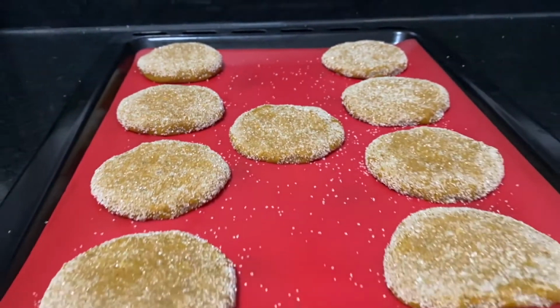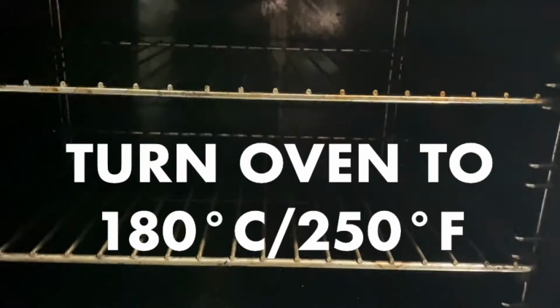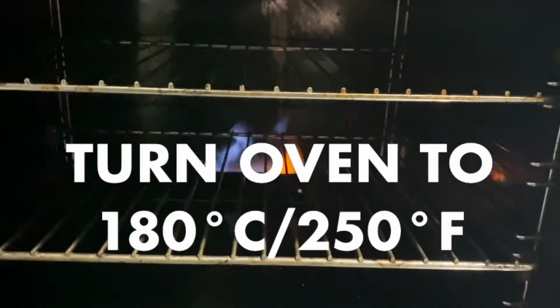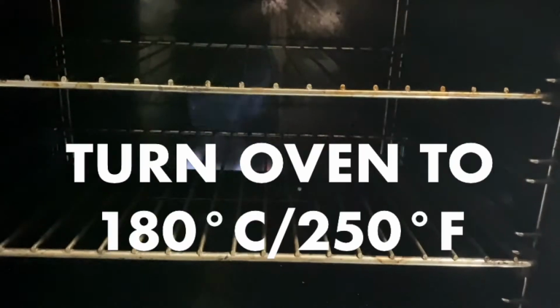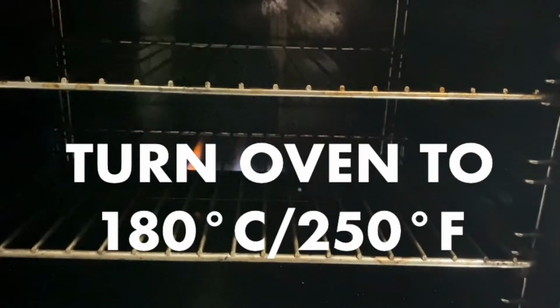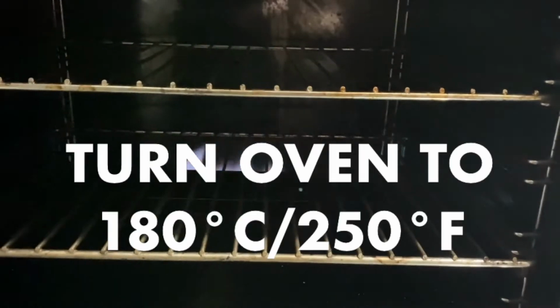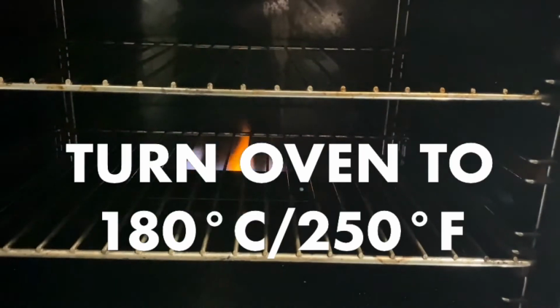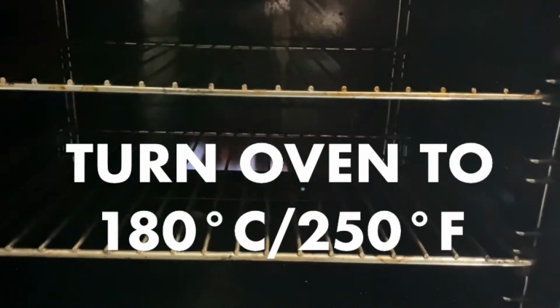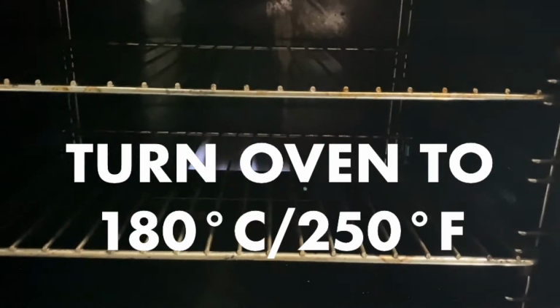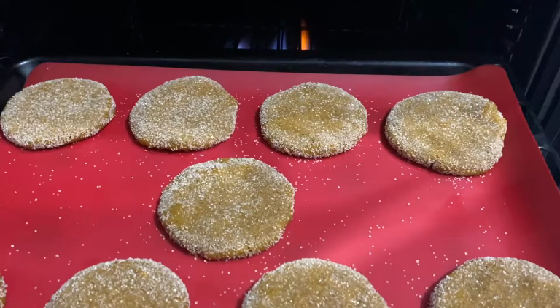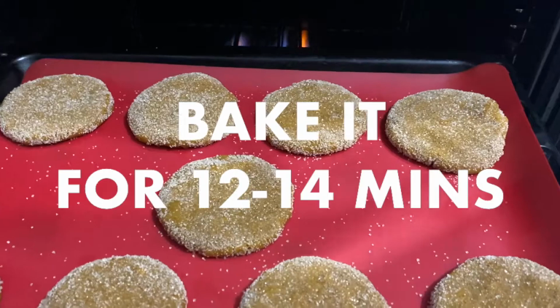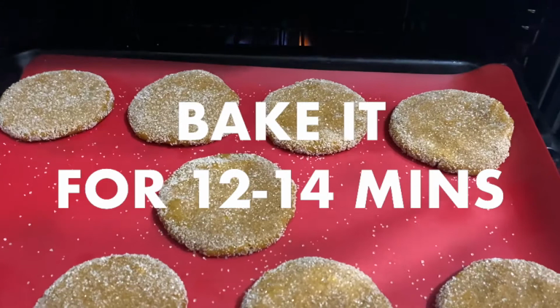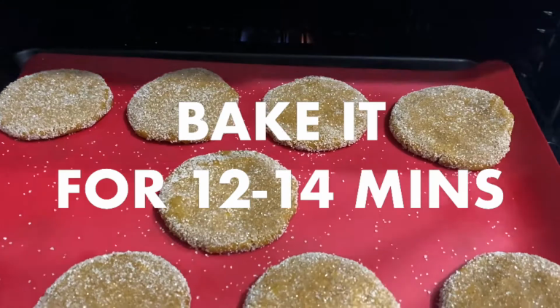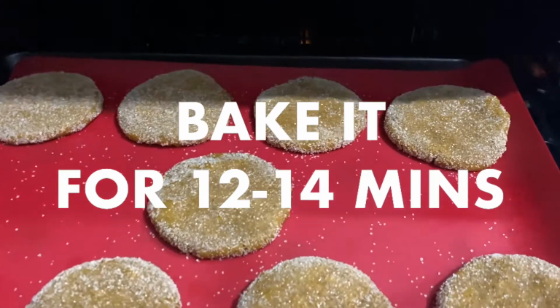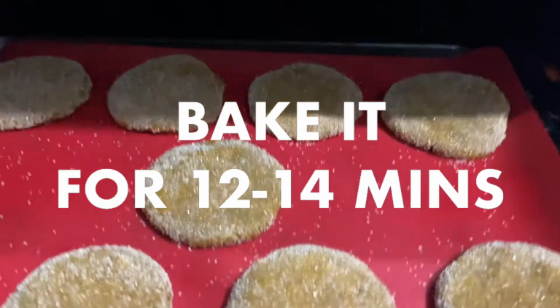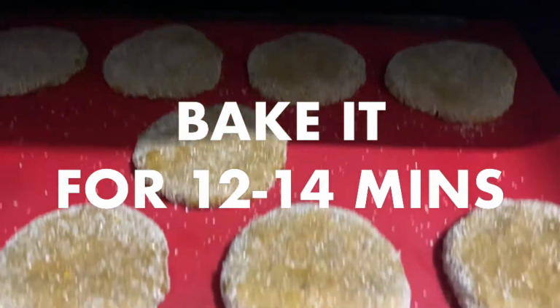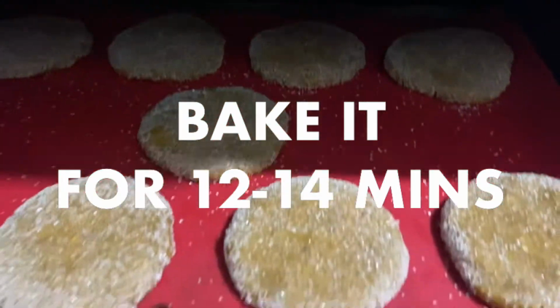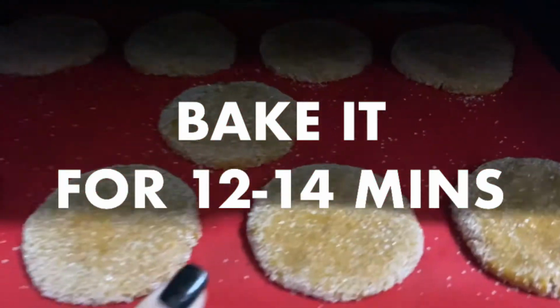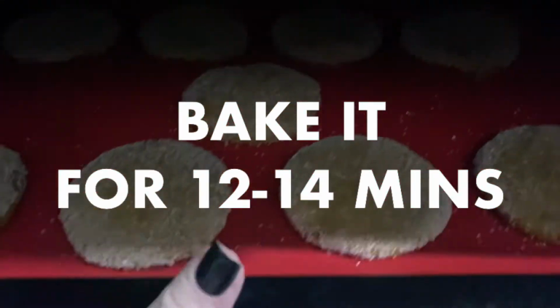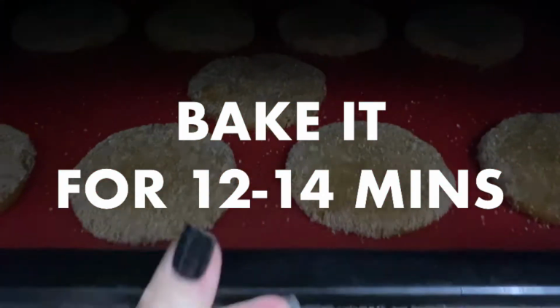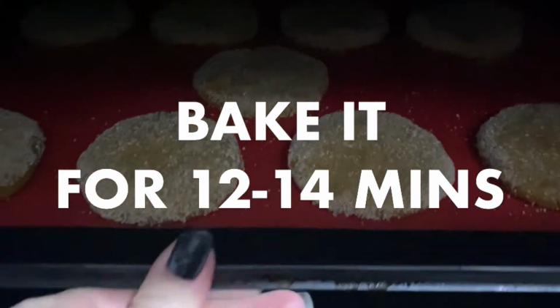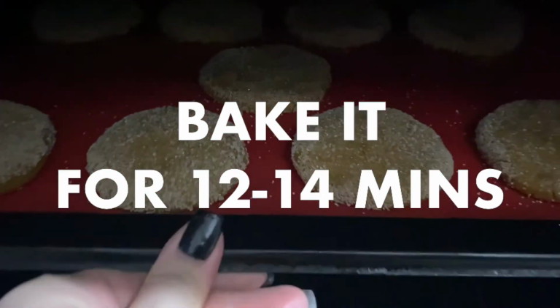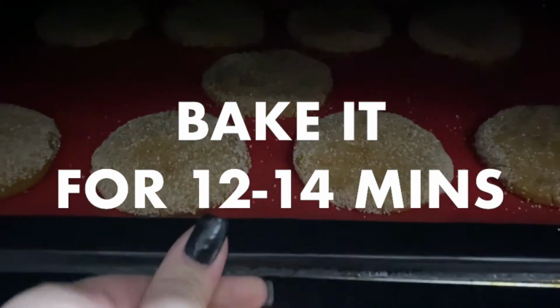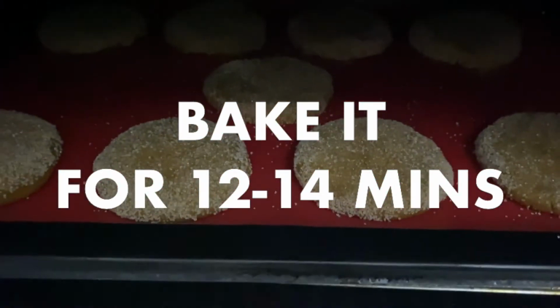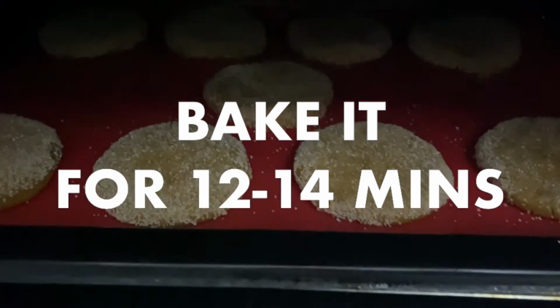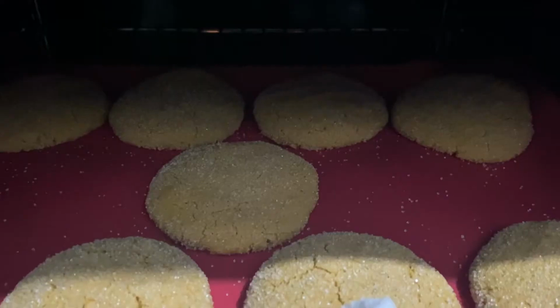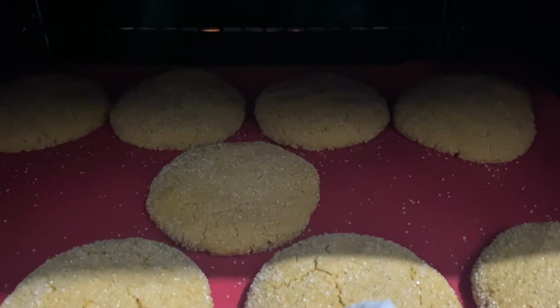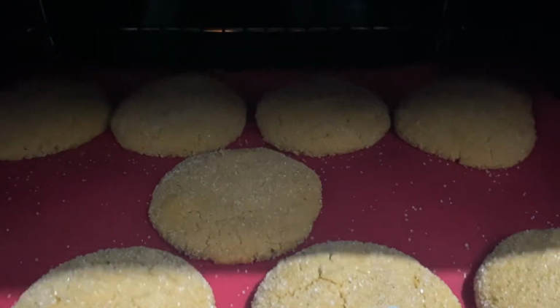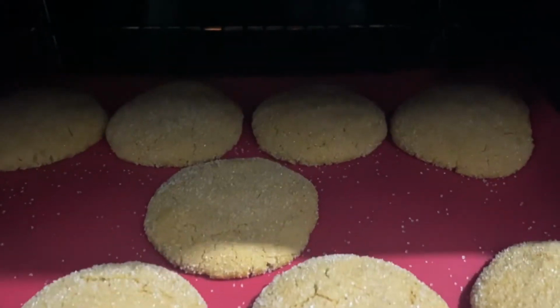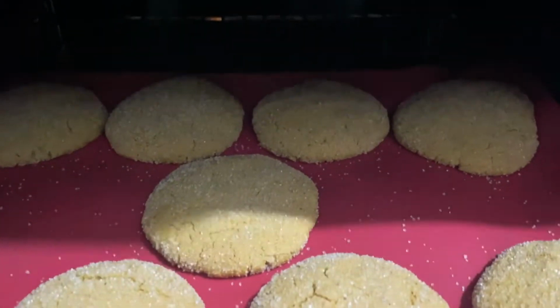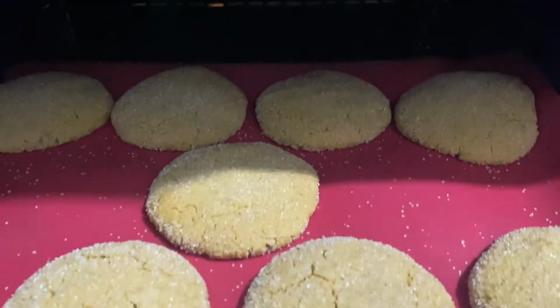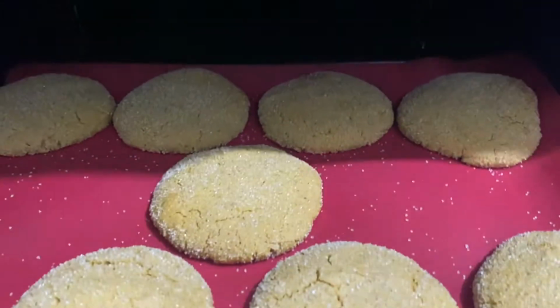Bake it for 12 to 14 minutes. The cookies will still be quite soft but the edges will be slightly golden brown.